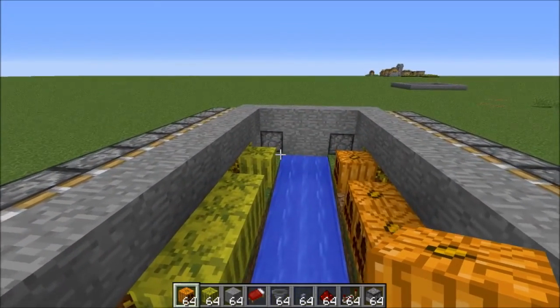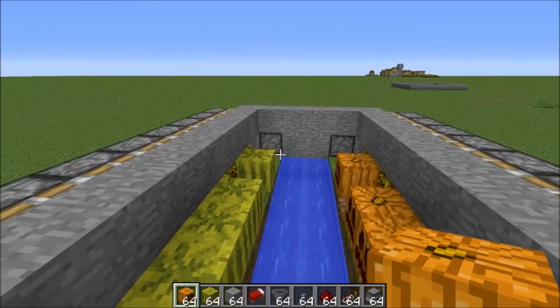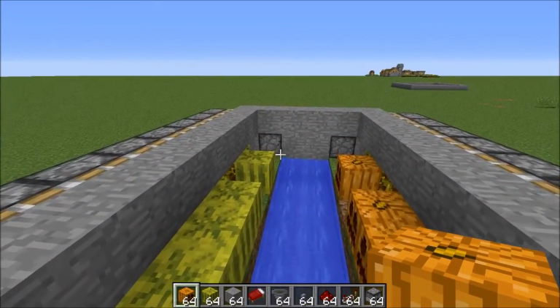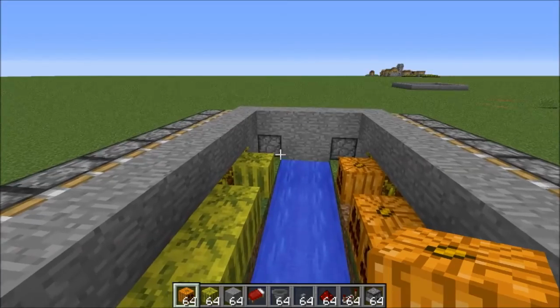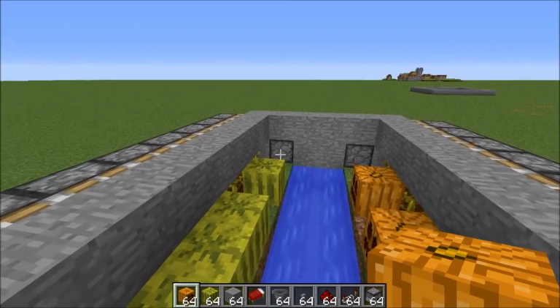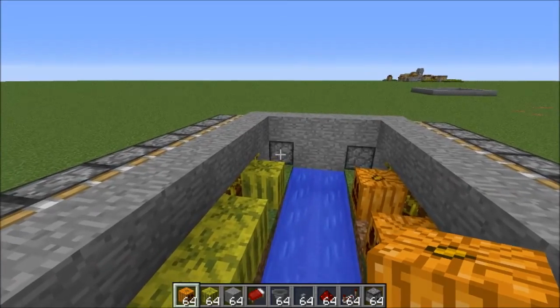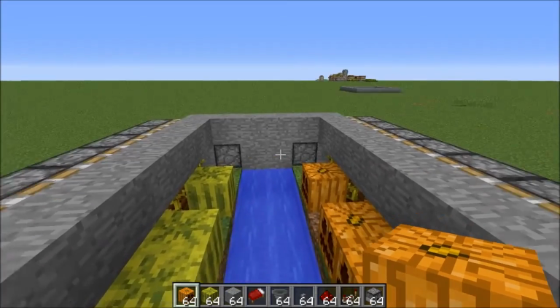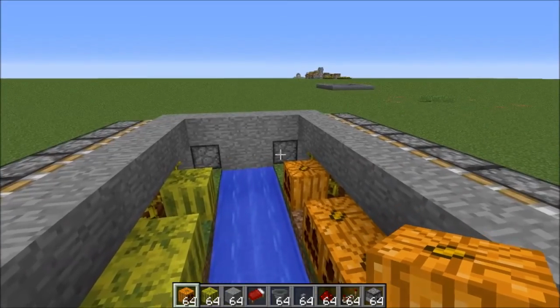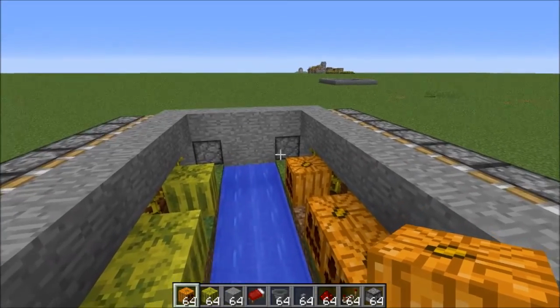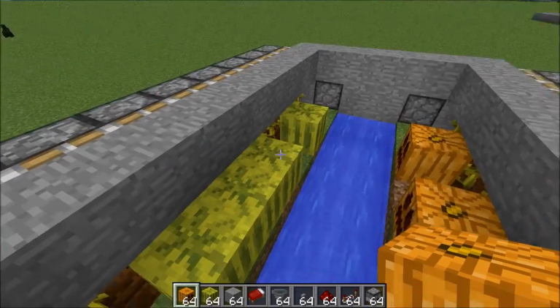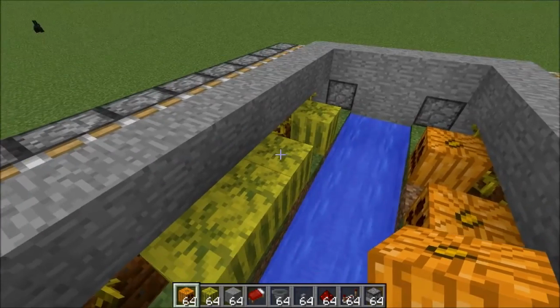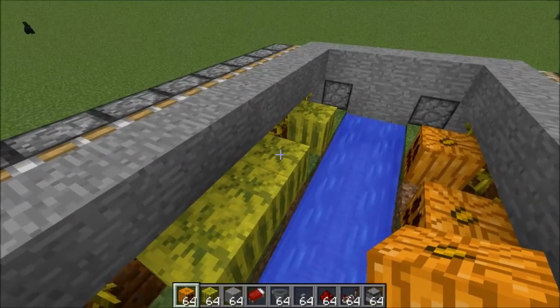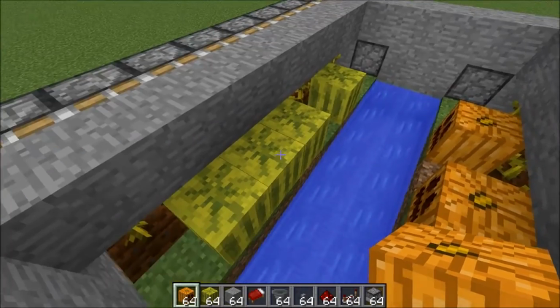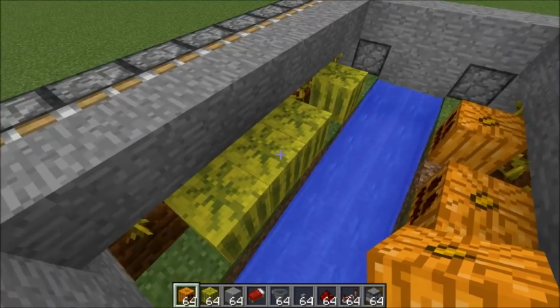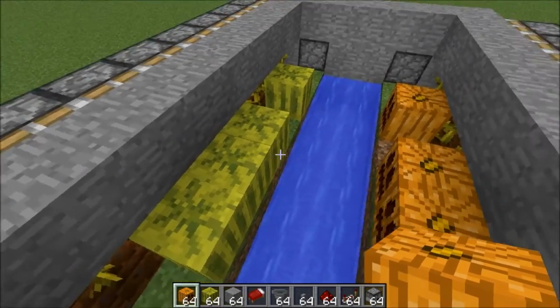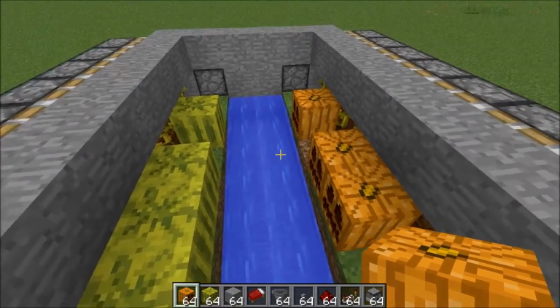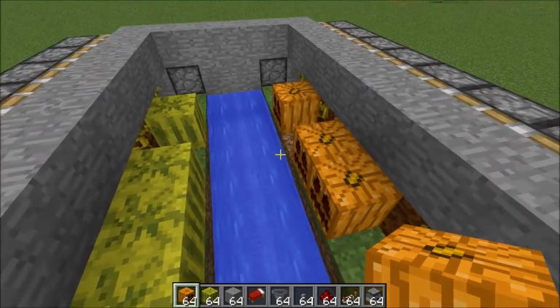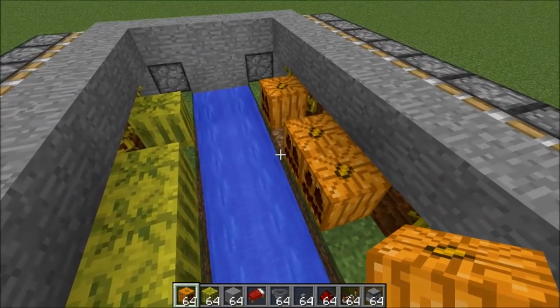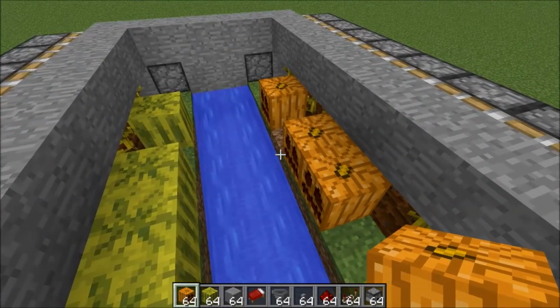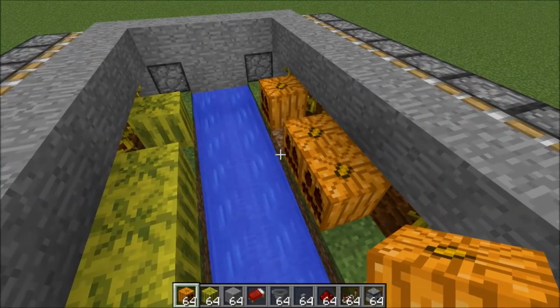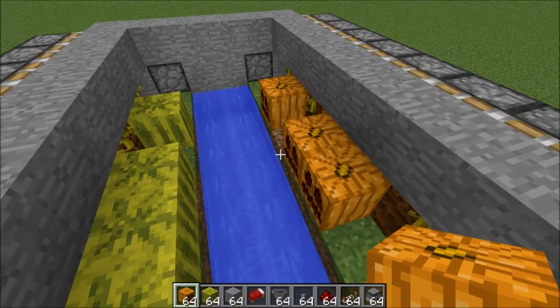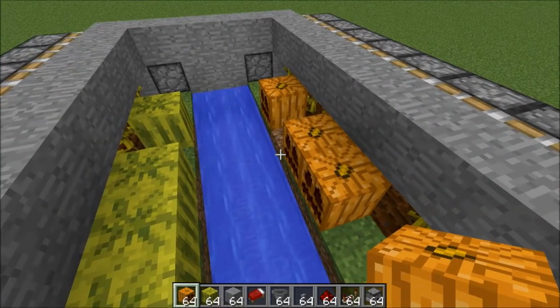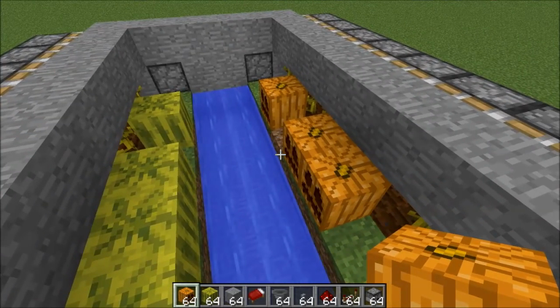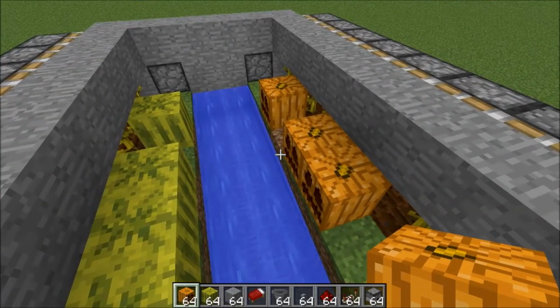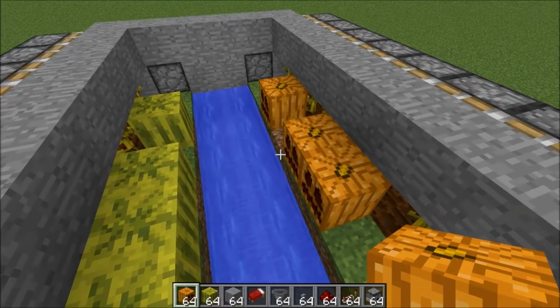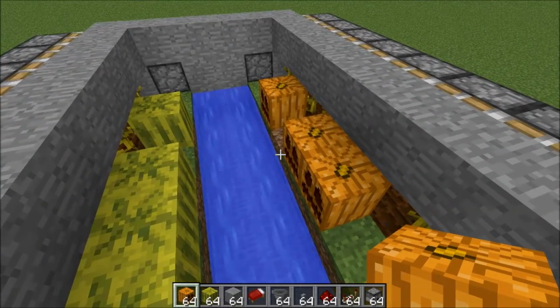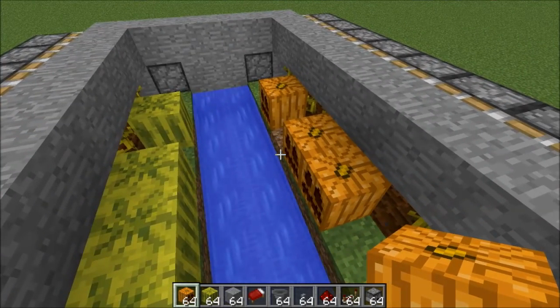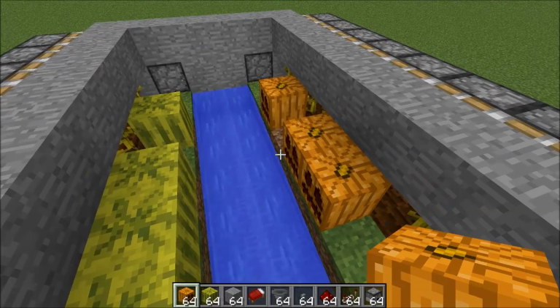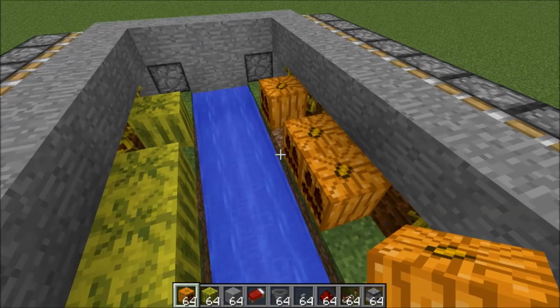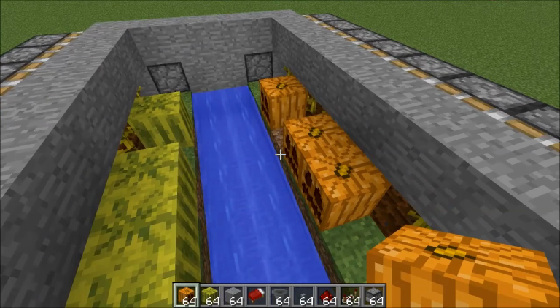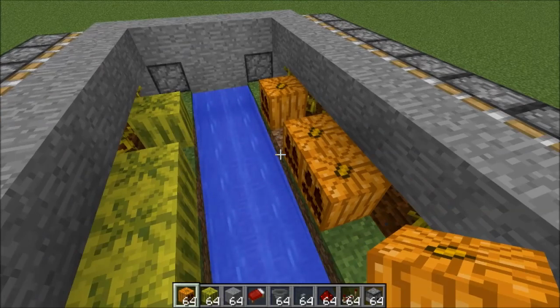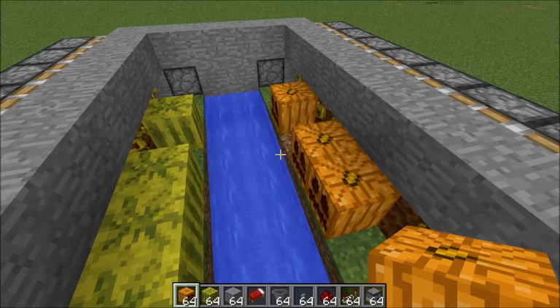The way I have it set up is each side is independent, so you can have melons on one side, pumpkins on the other, or you can have completely melons — whatever you want.